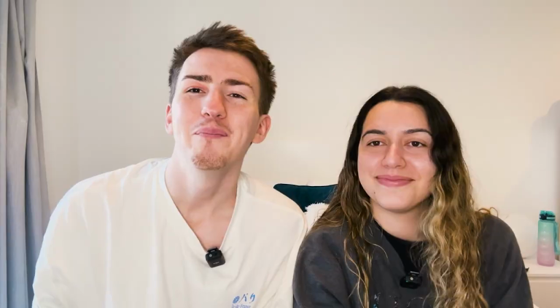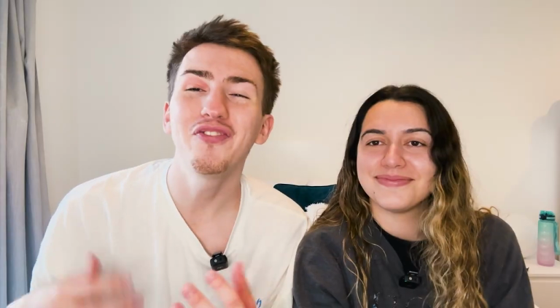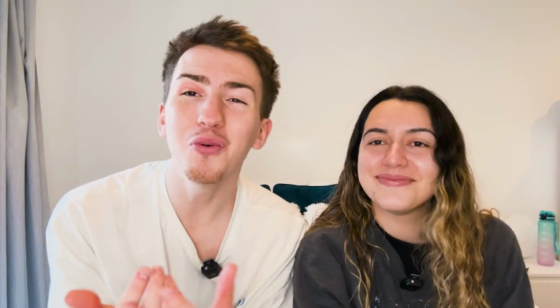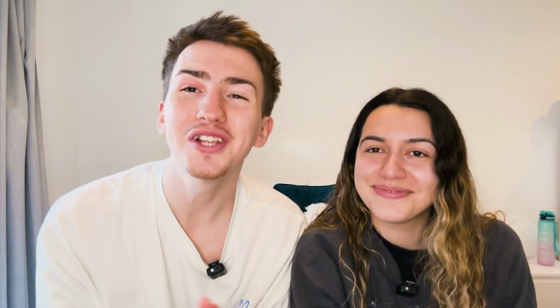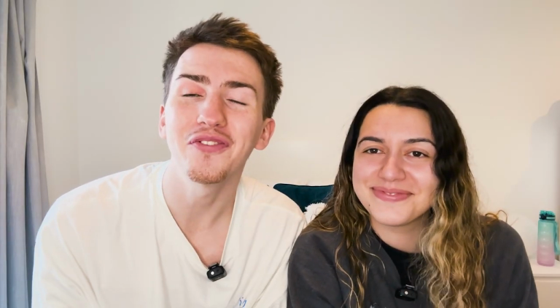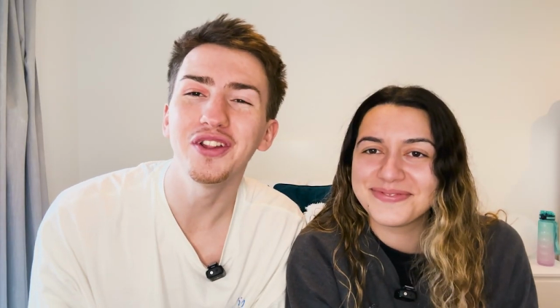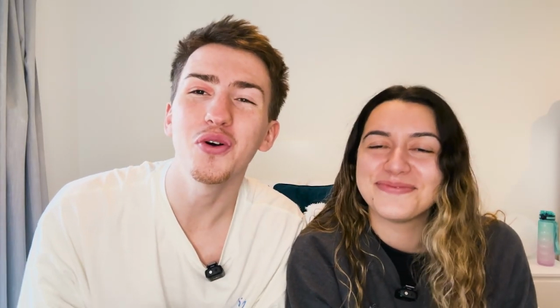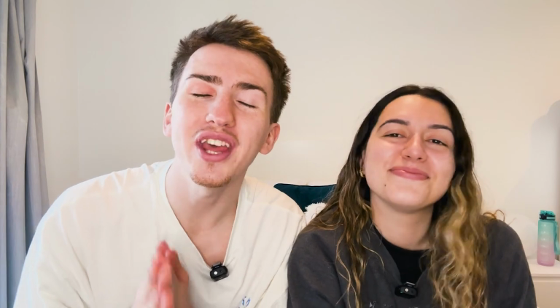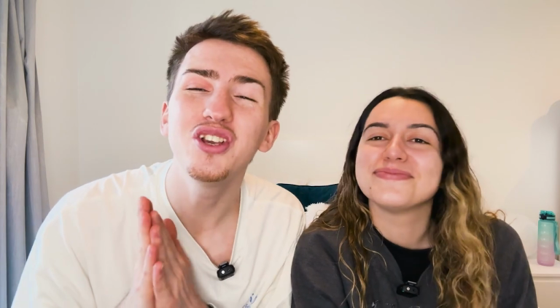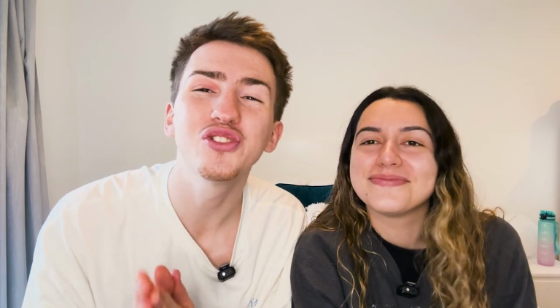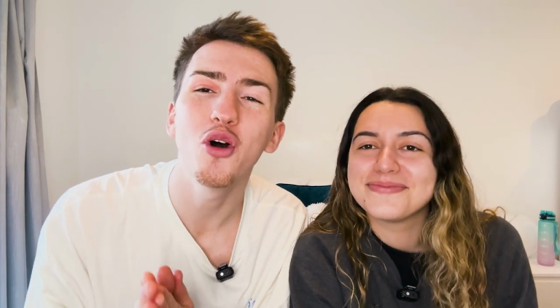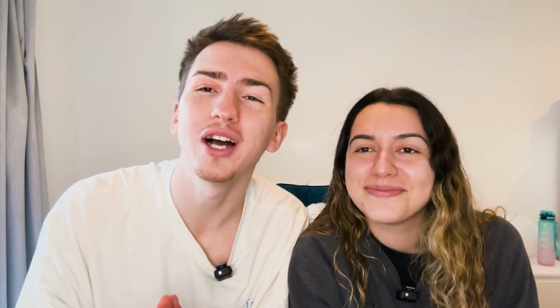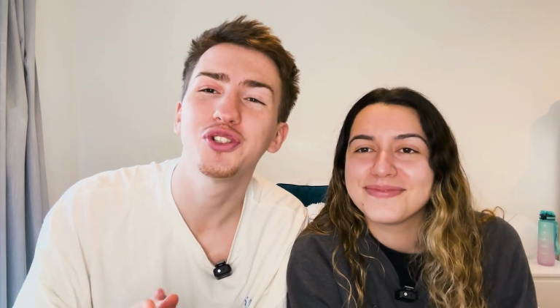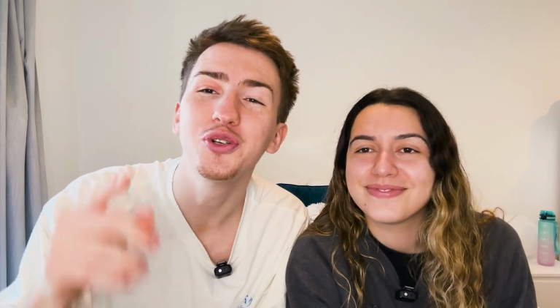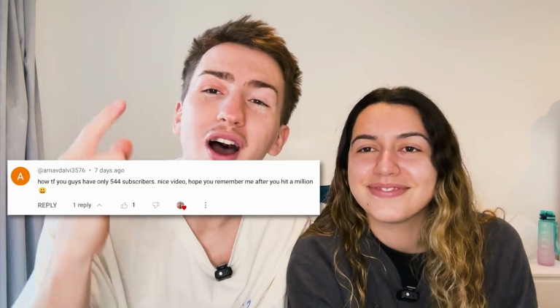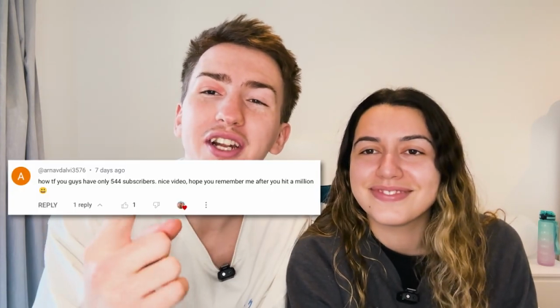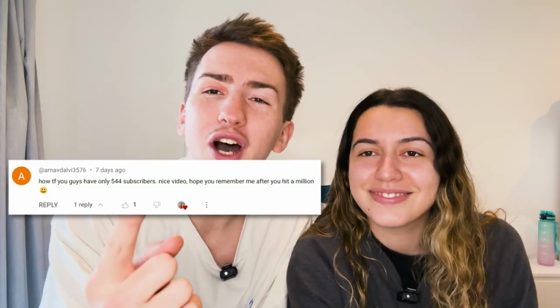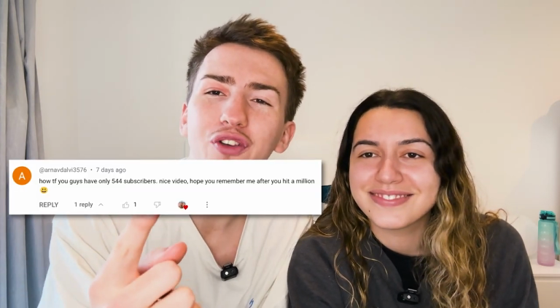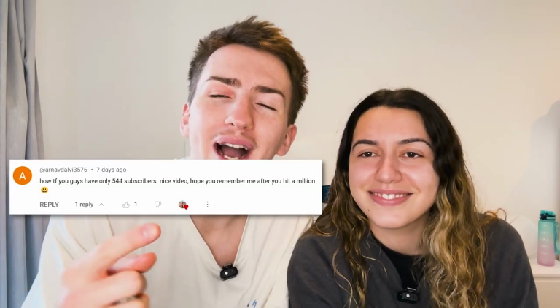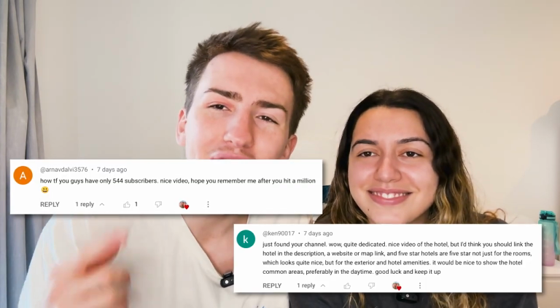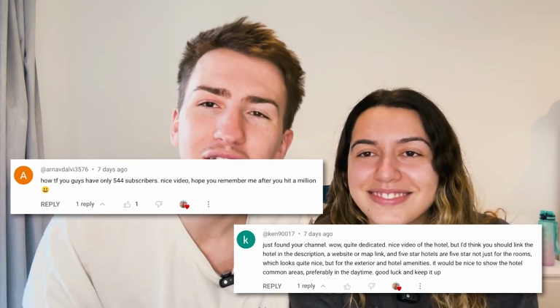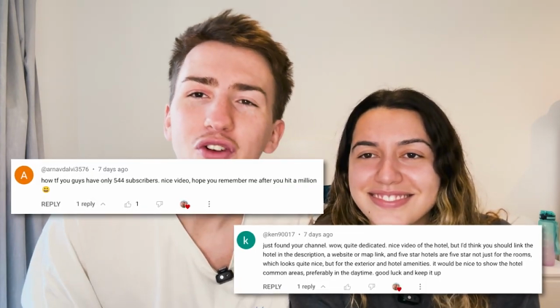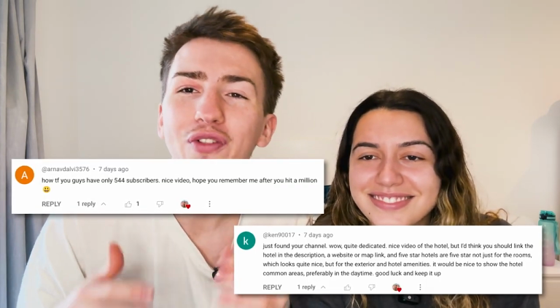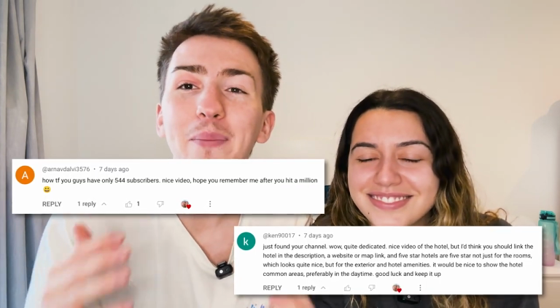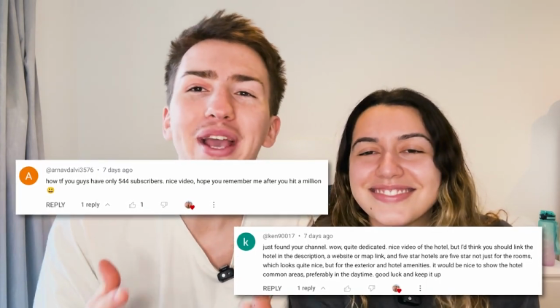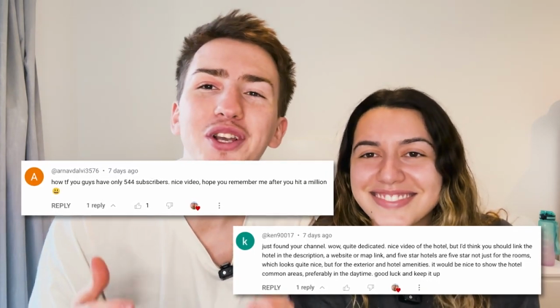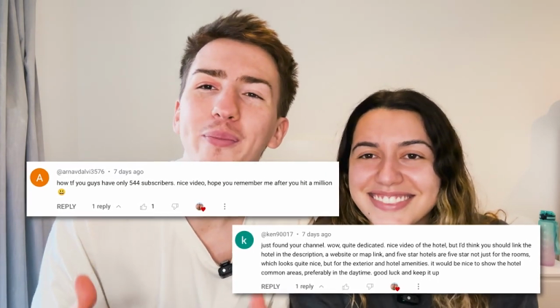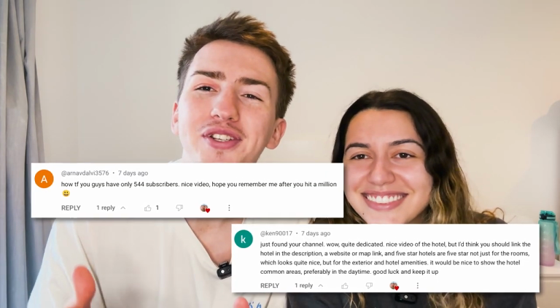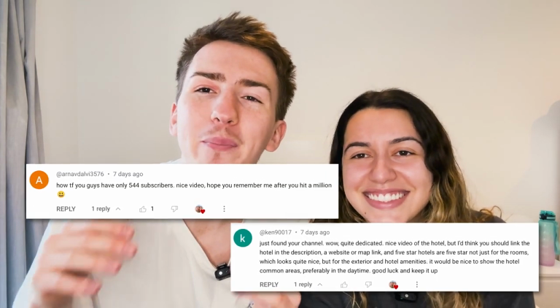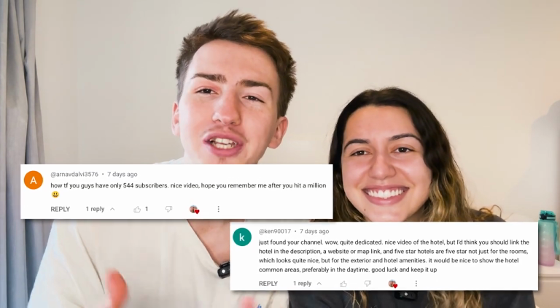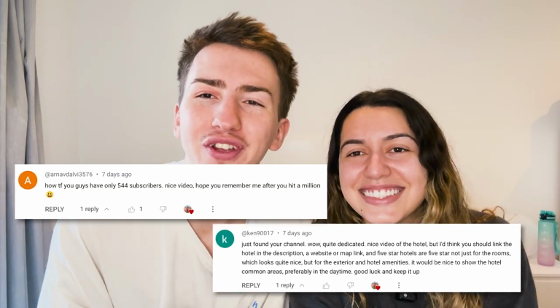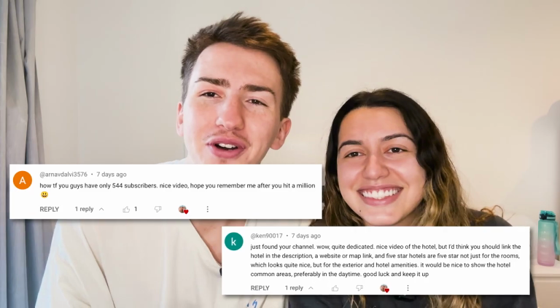Before we start the video, thank you so much to Arna Dalvi and Ken for the amazing comments in the past videos.